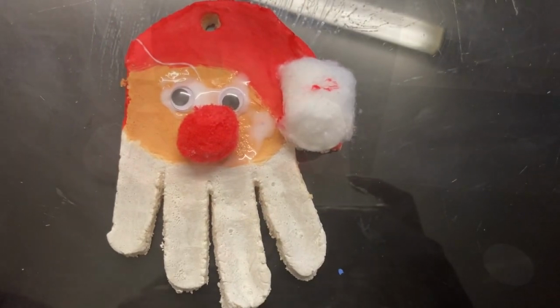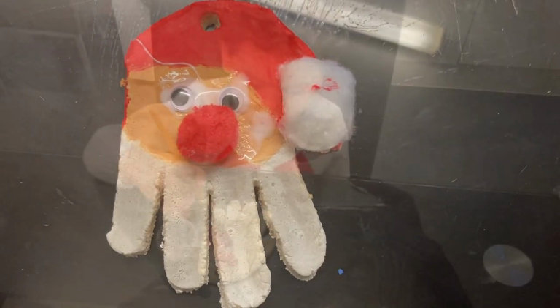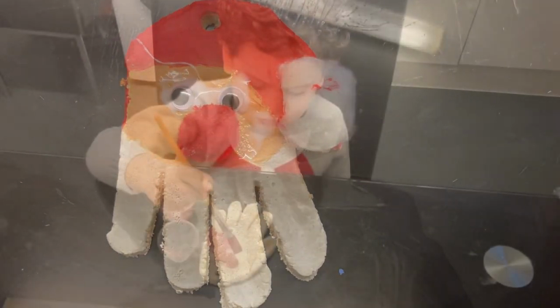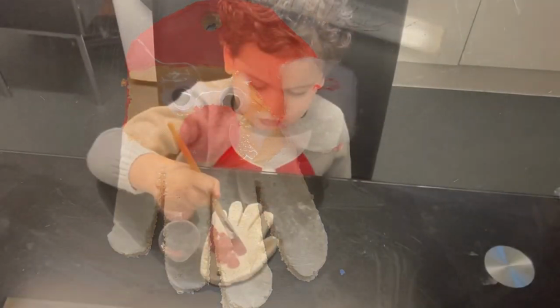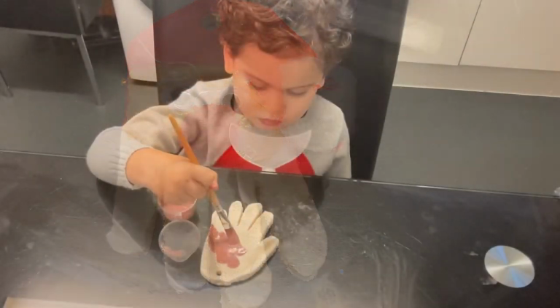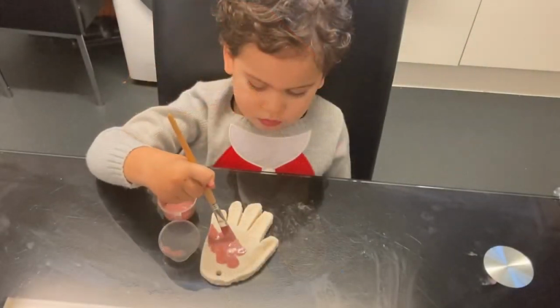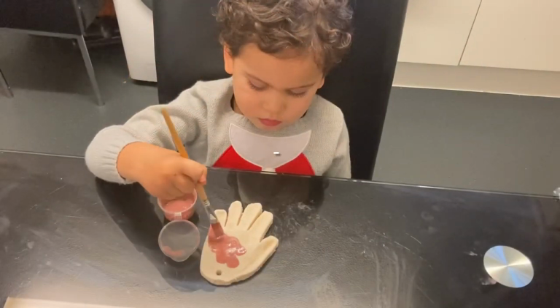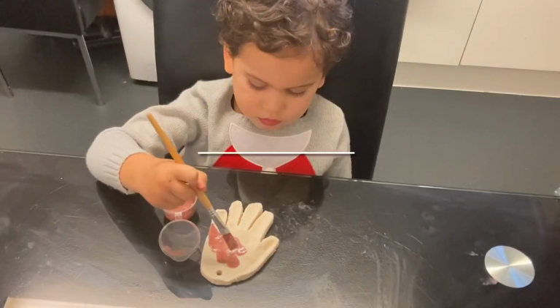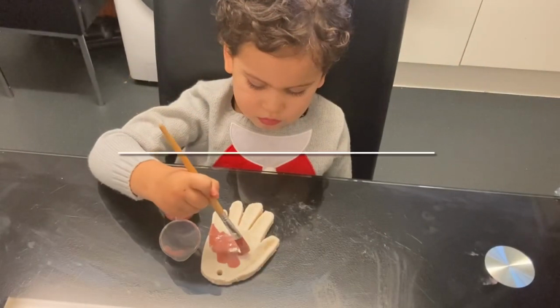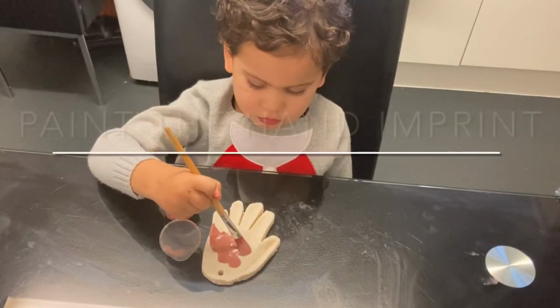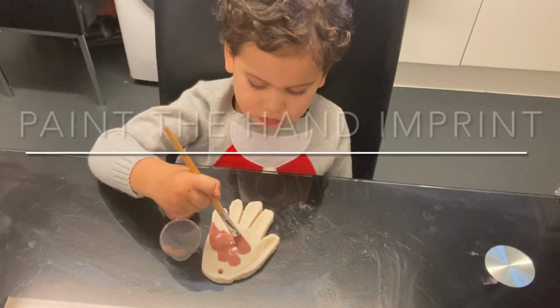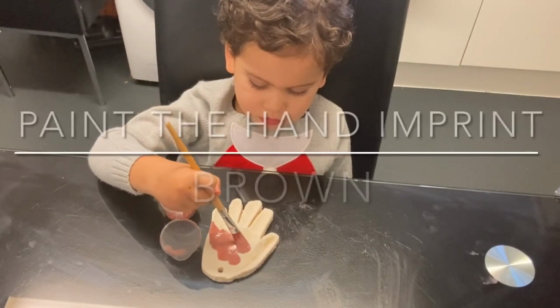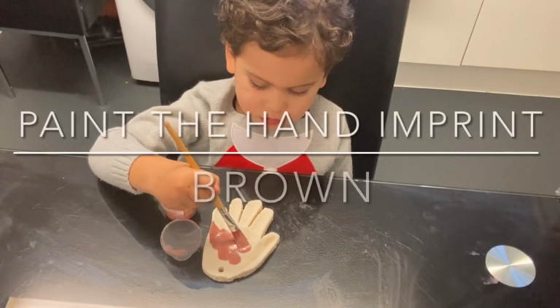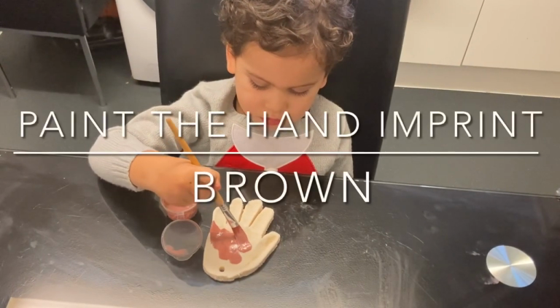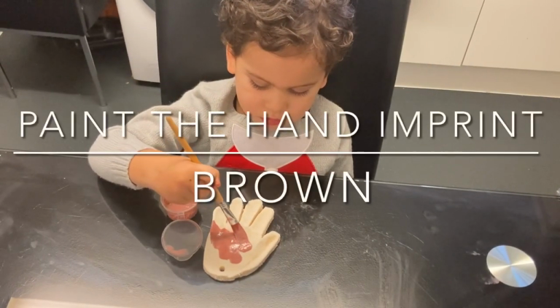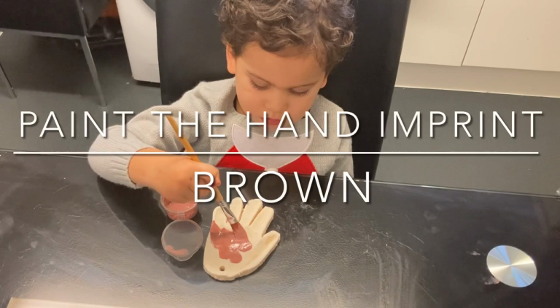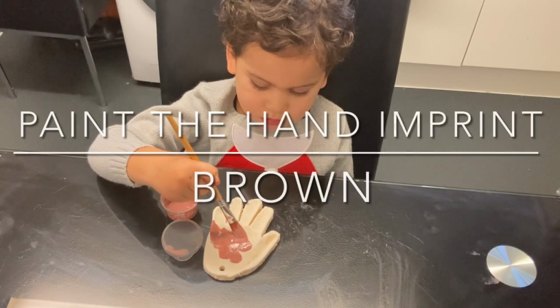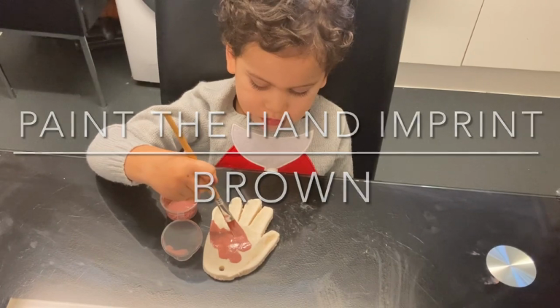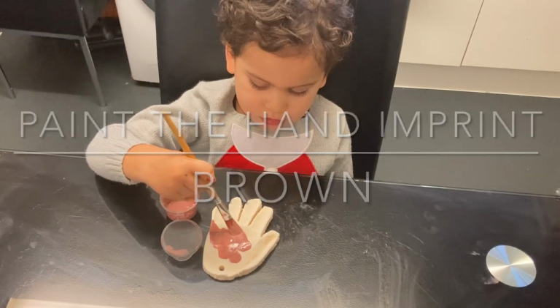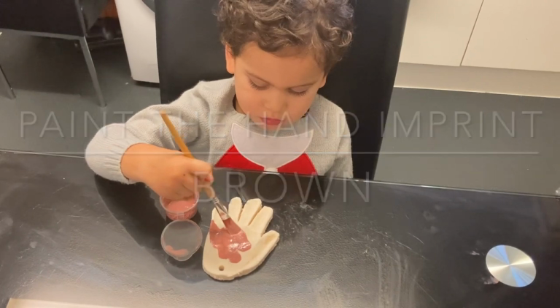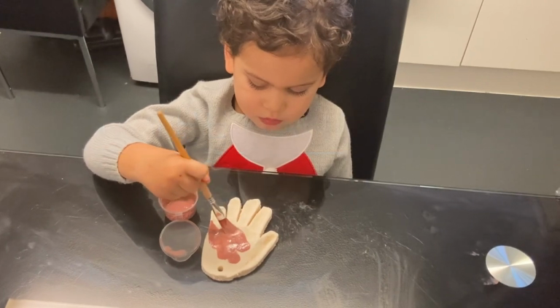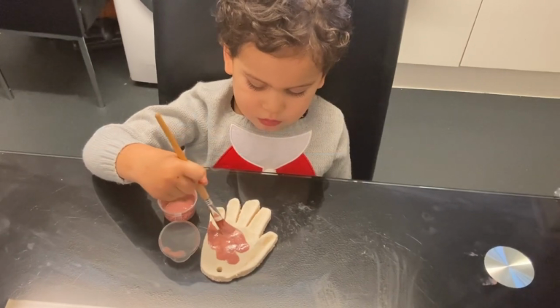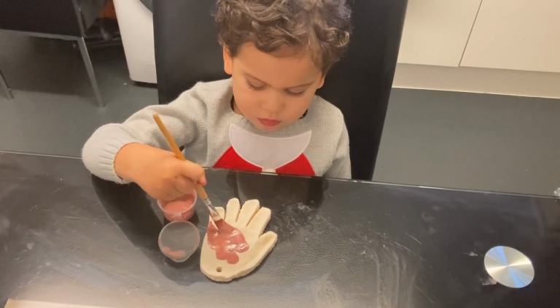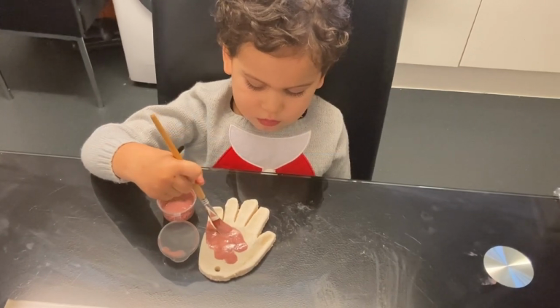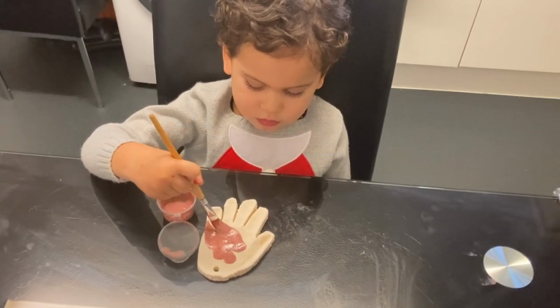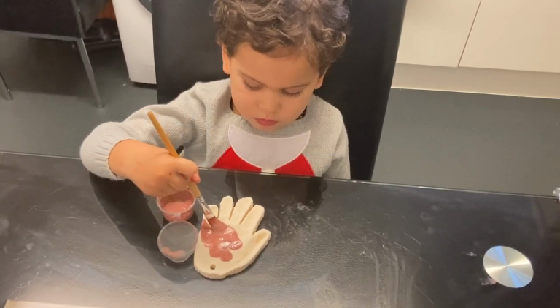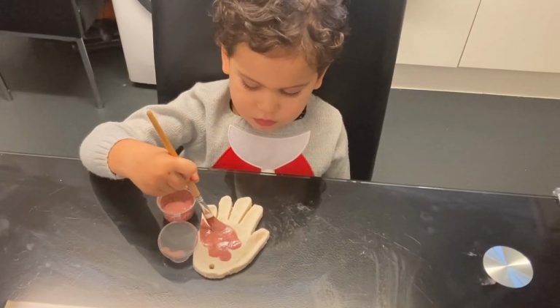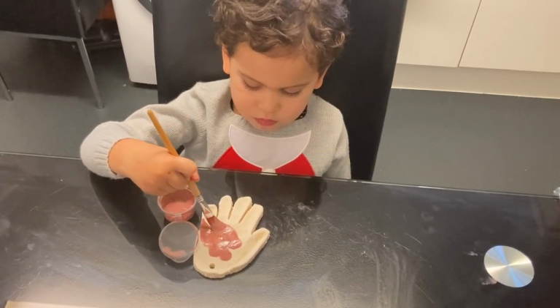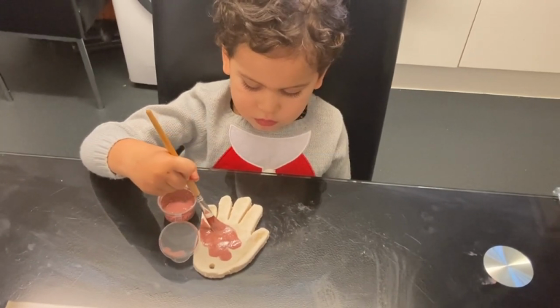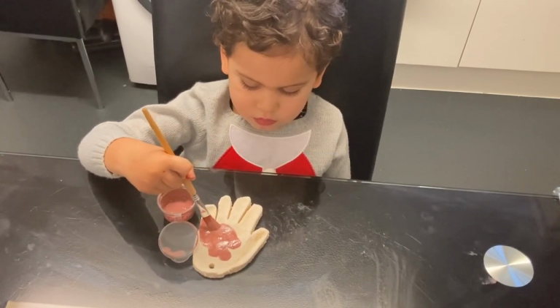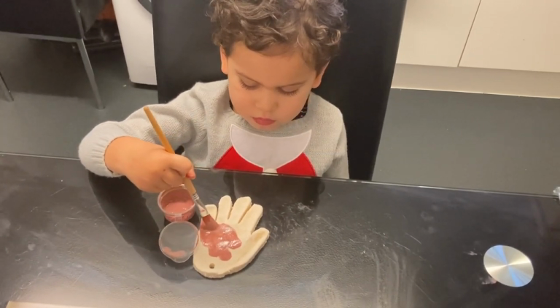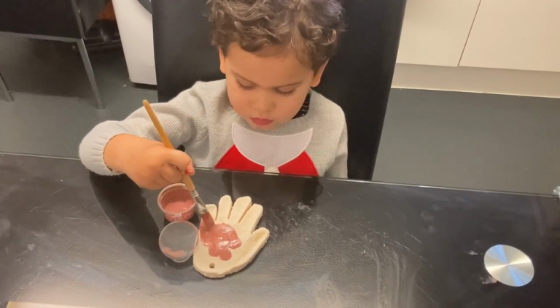For the Rudolph handprint ornament, we are going to paint the whole hand brown.